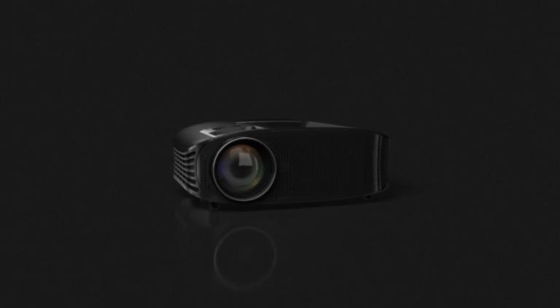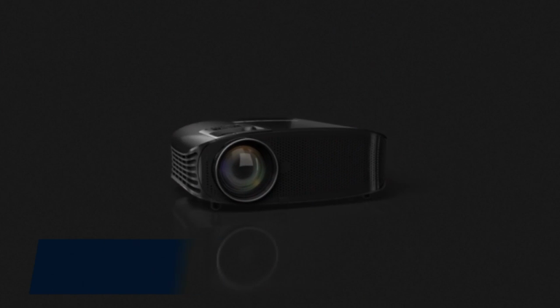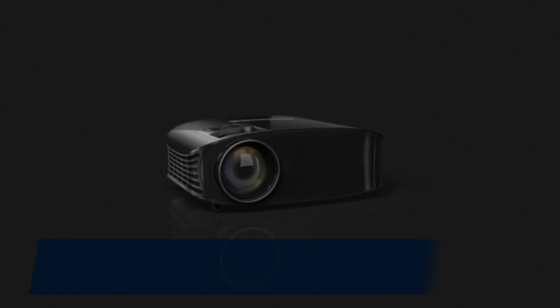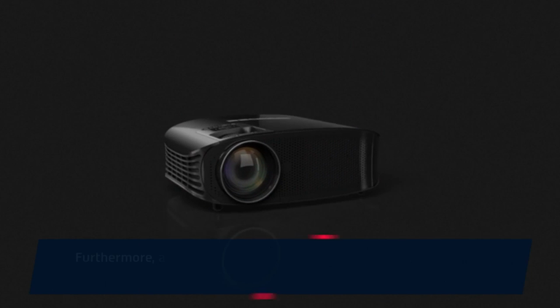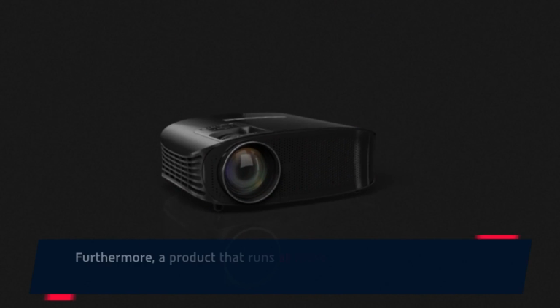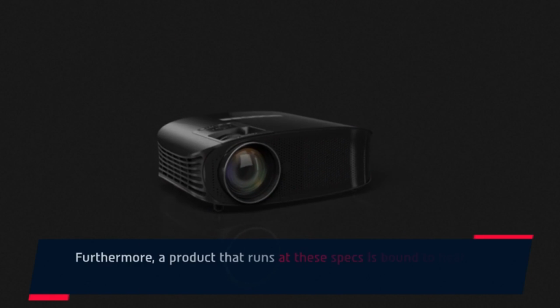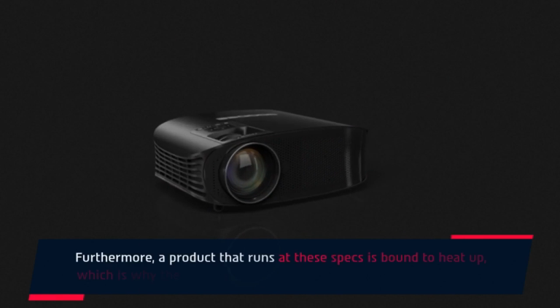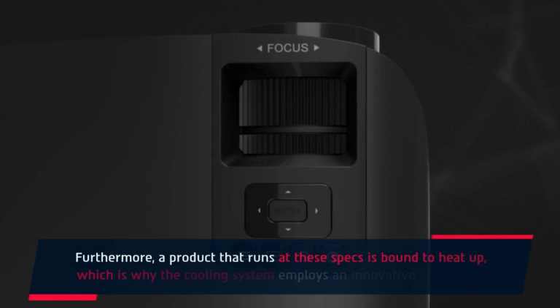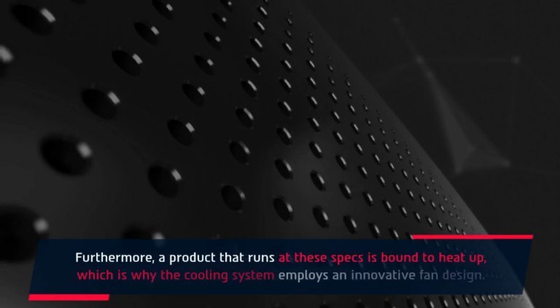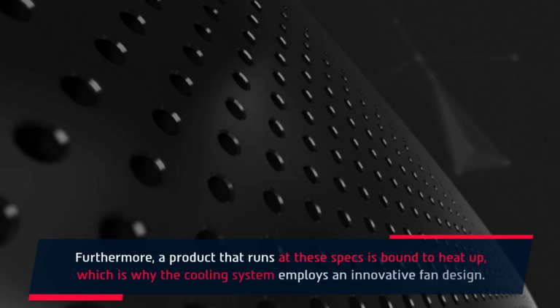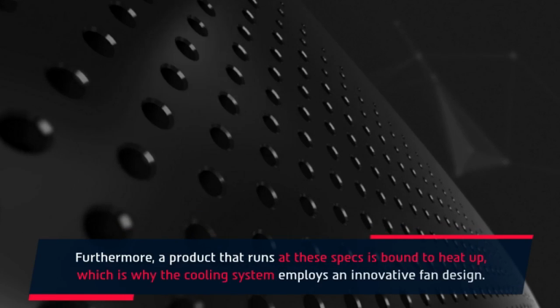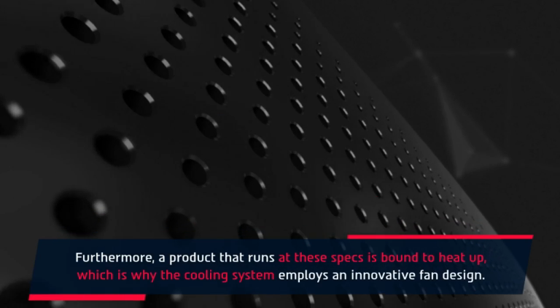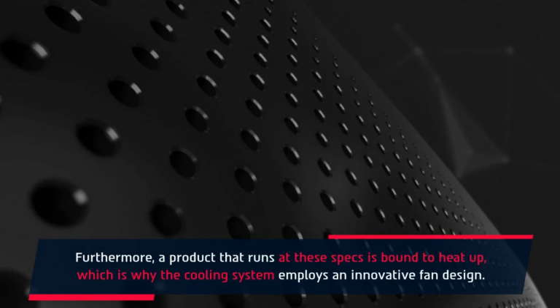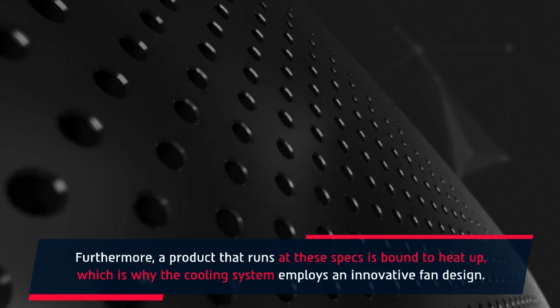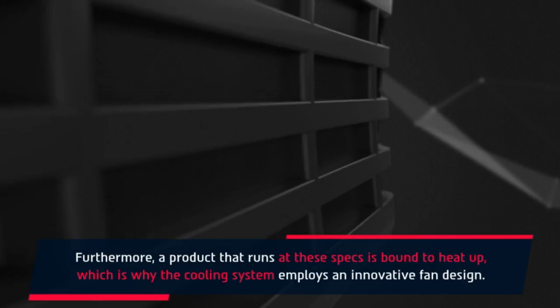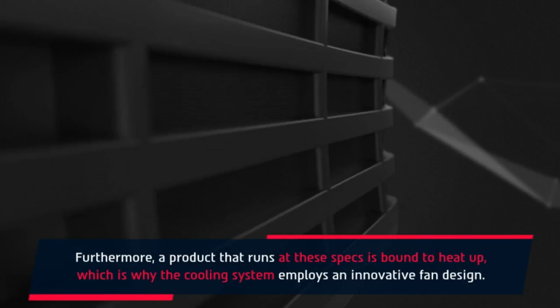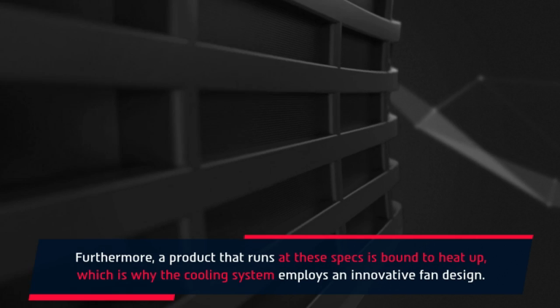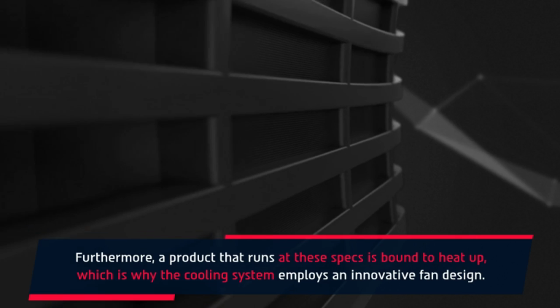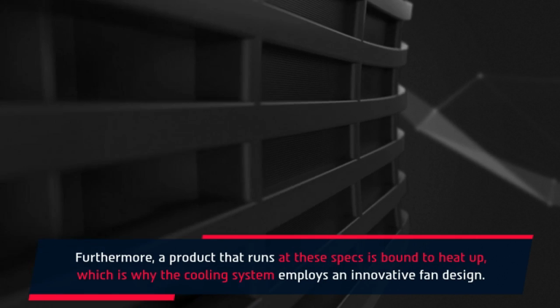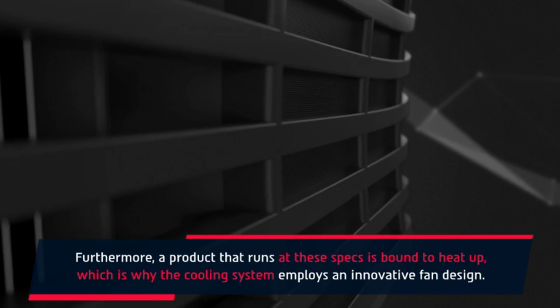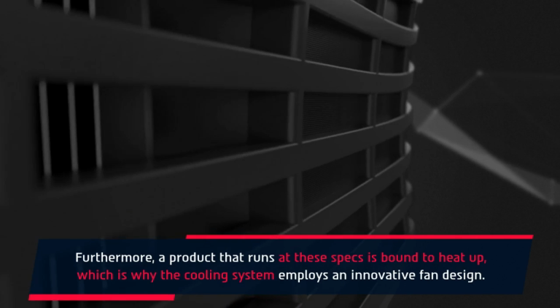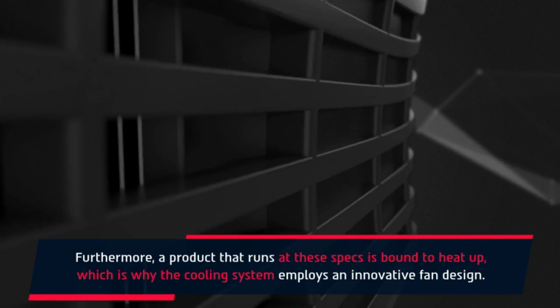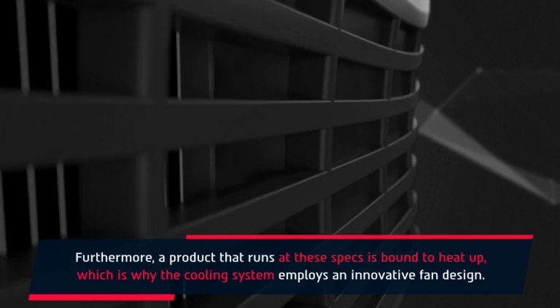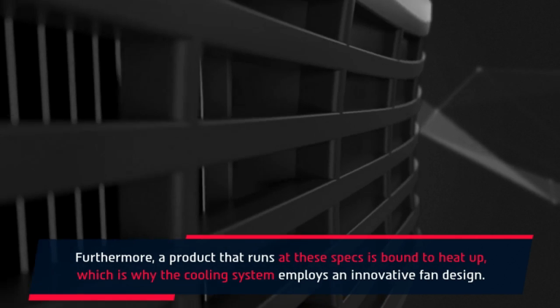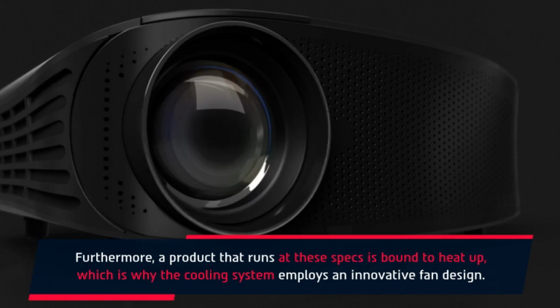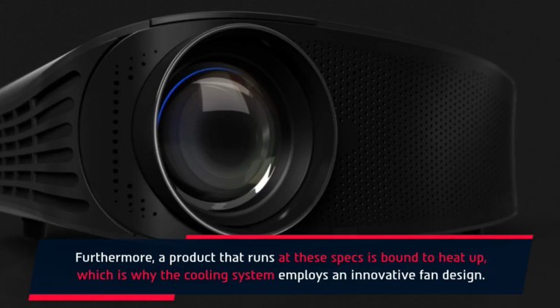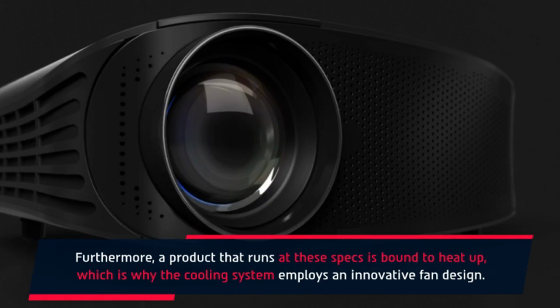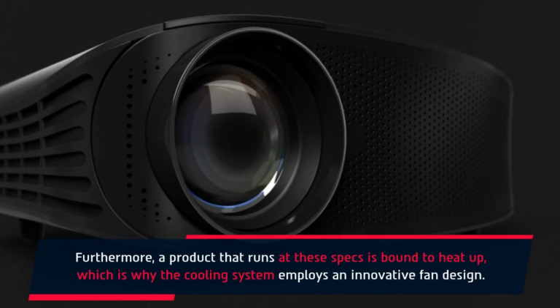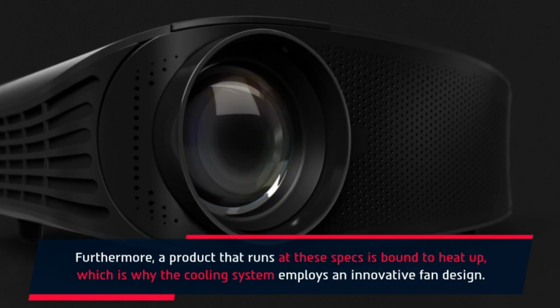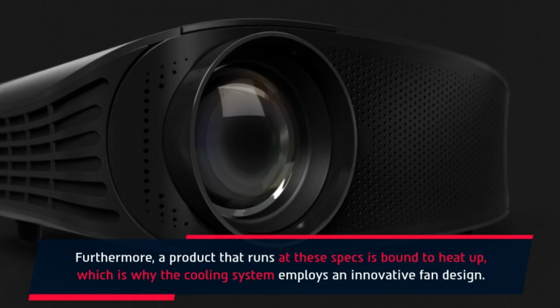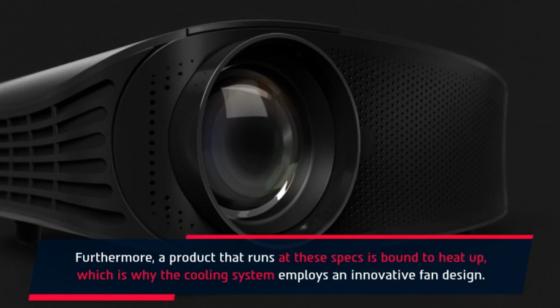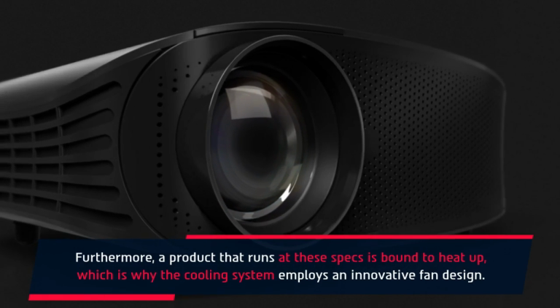Furthermore, a product that runs at these specs is bound to heat up, which is why the cooling system employs an innovative fan design.